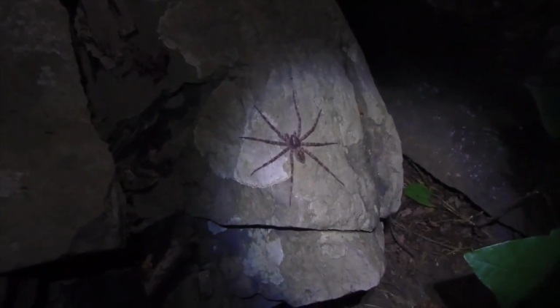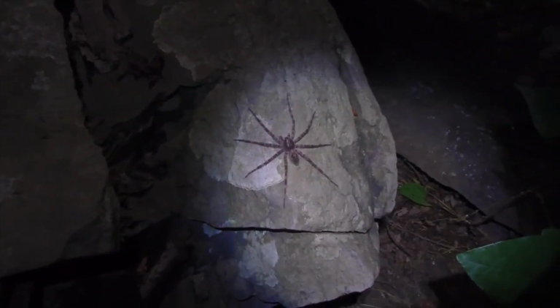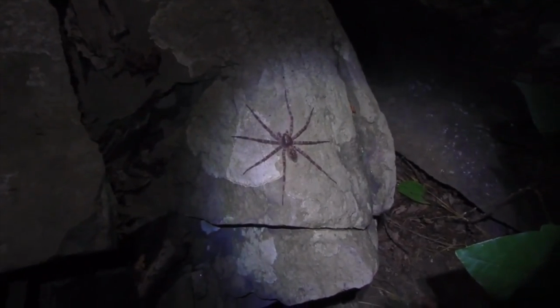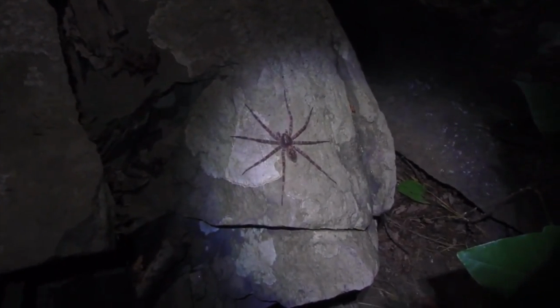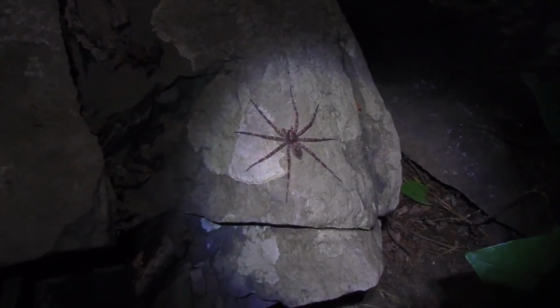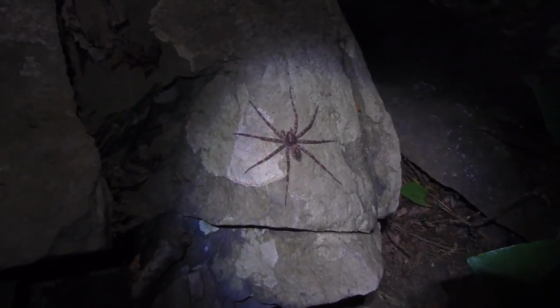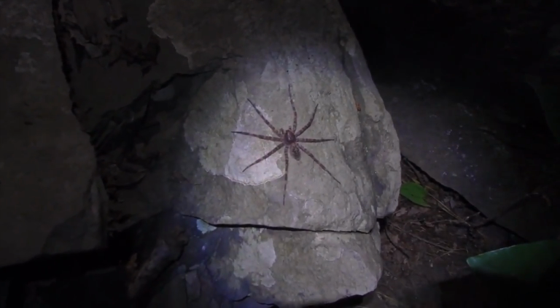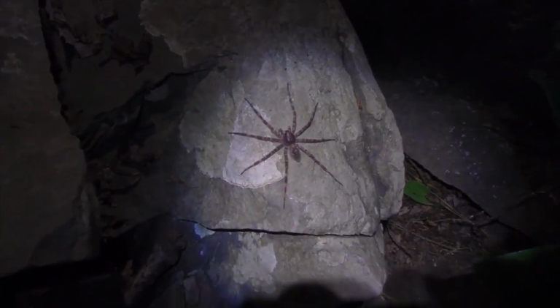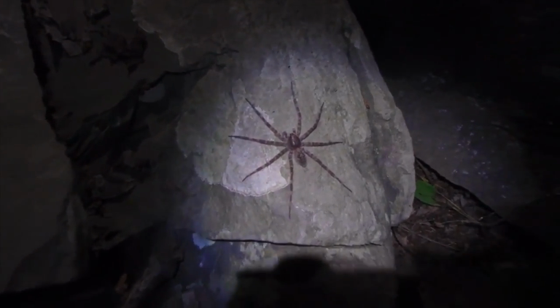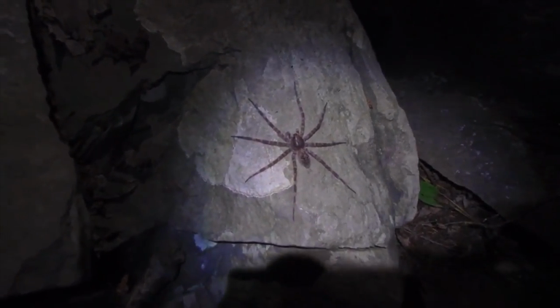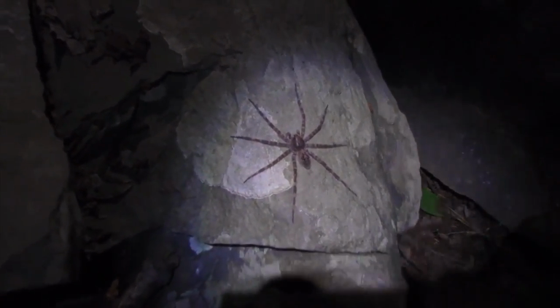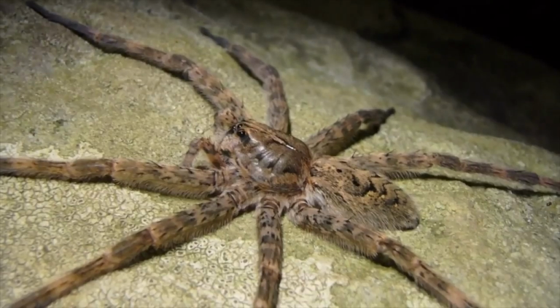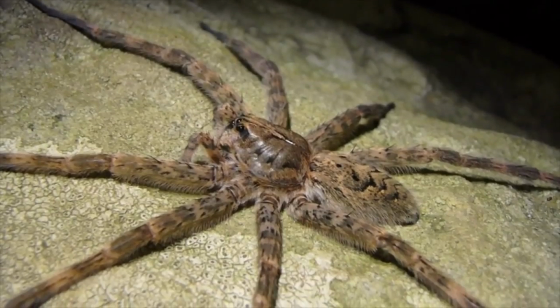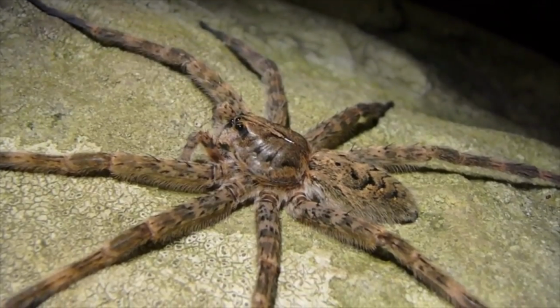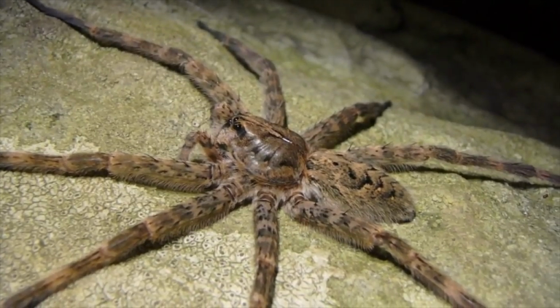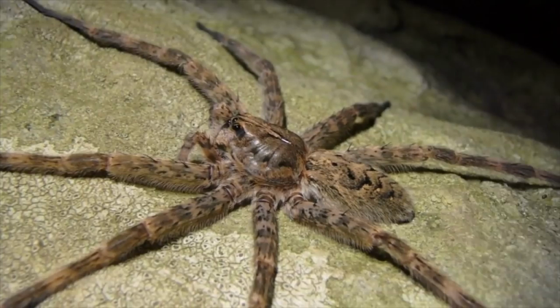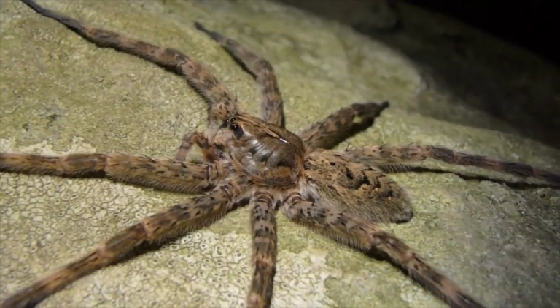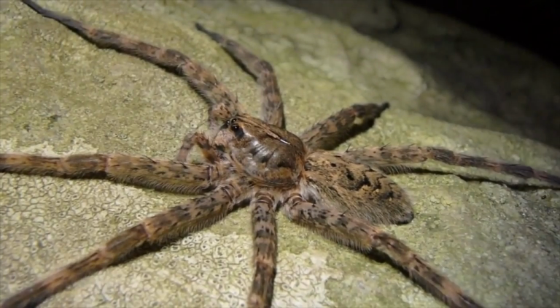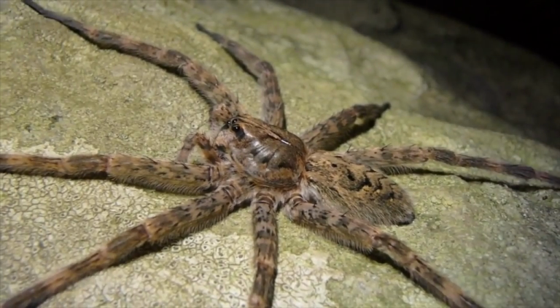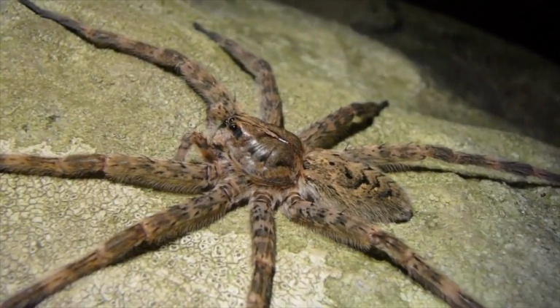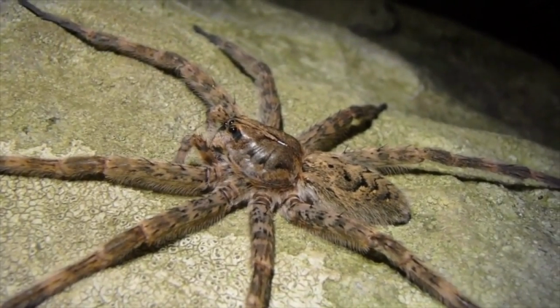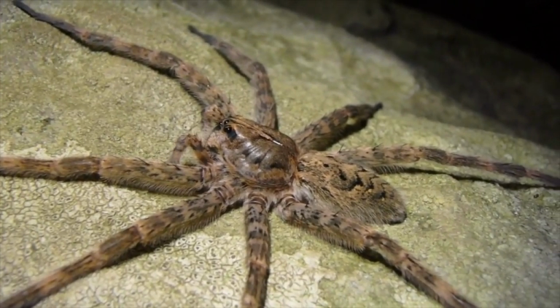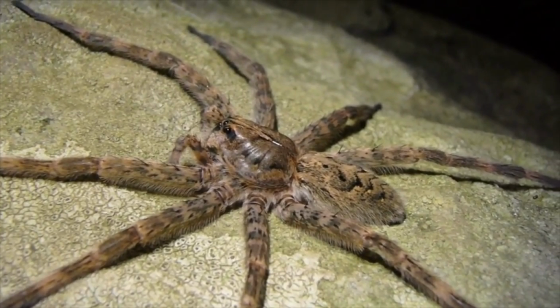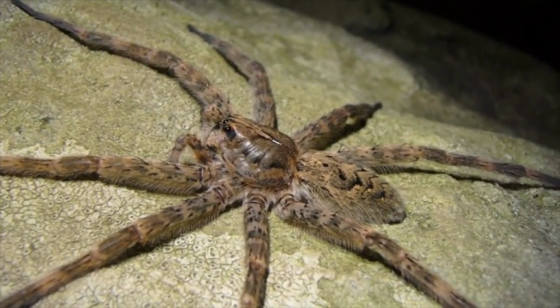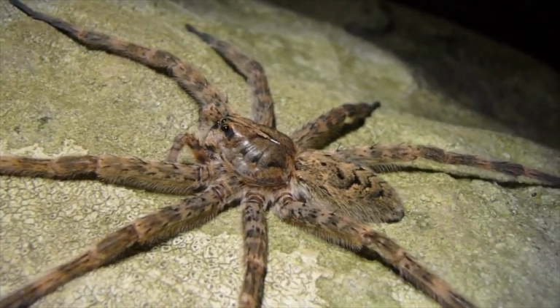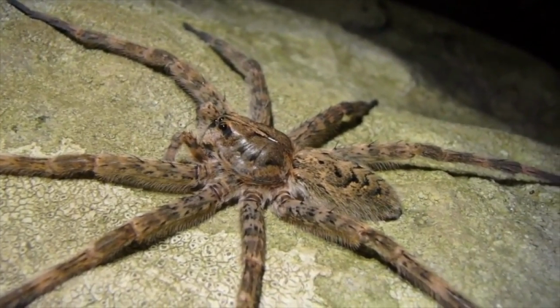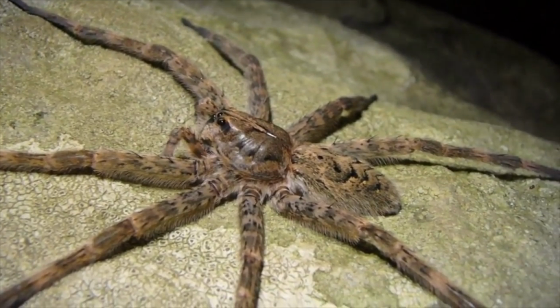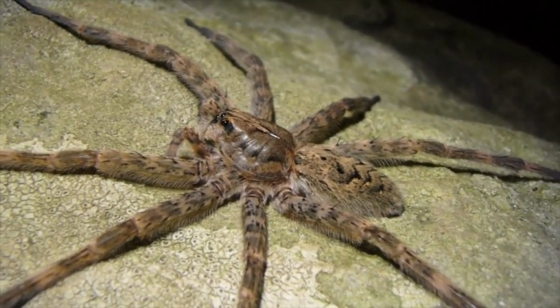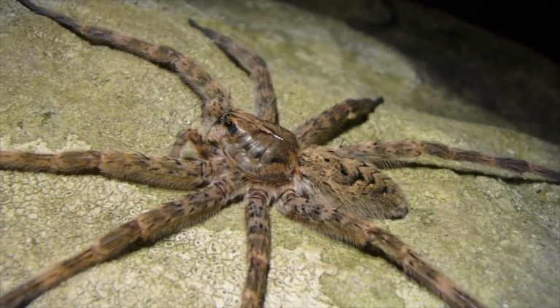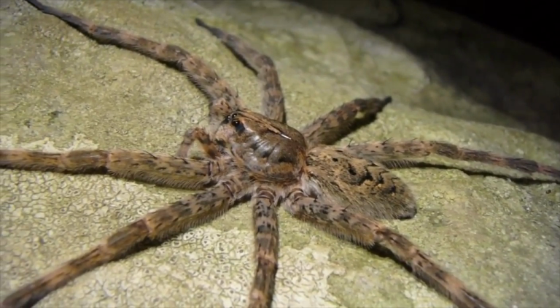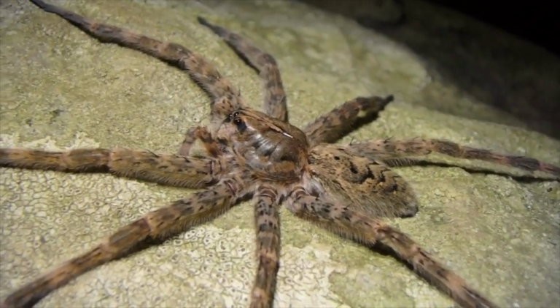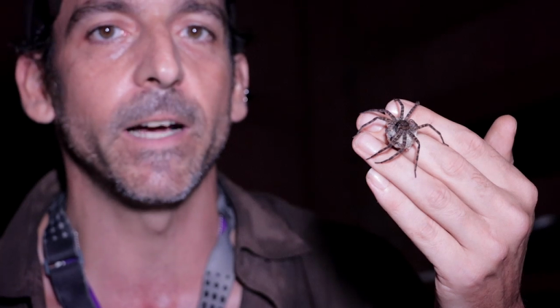Eventually they'll reach a size similar to the mother. And like all spiders, the female is always bigger than the male.